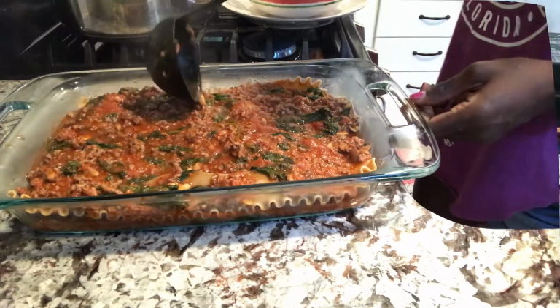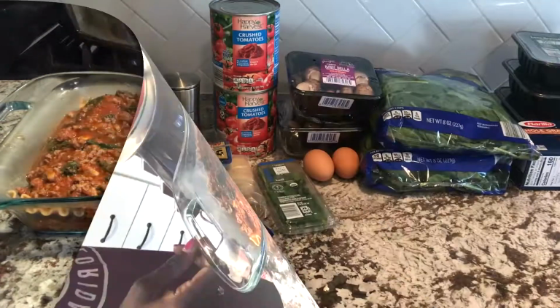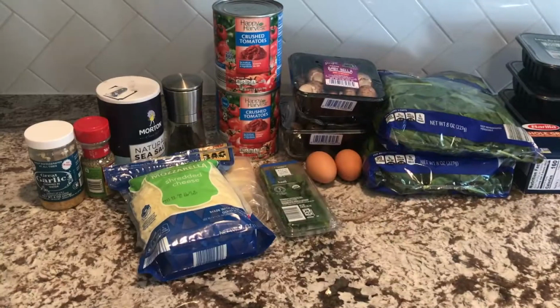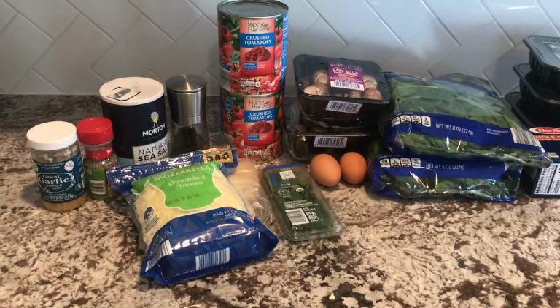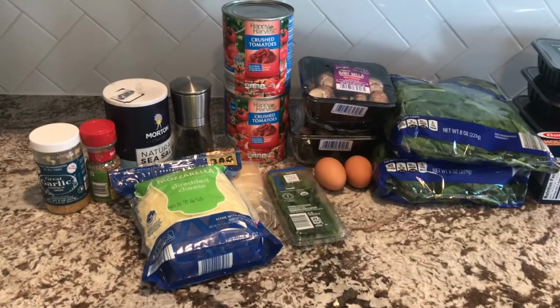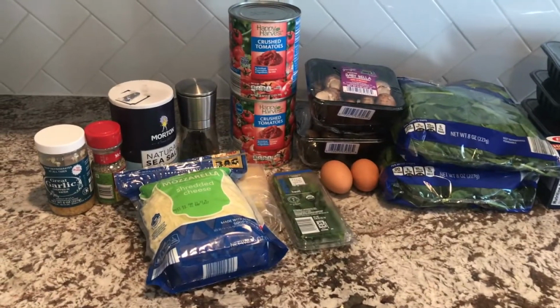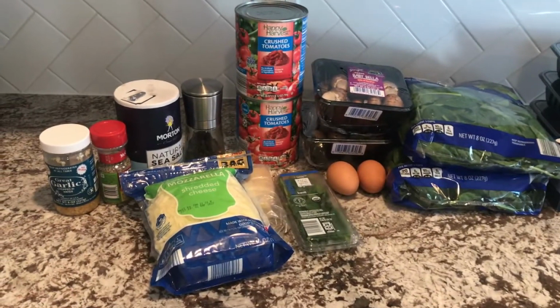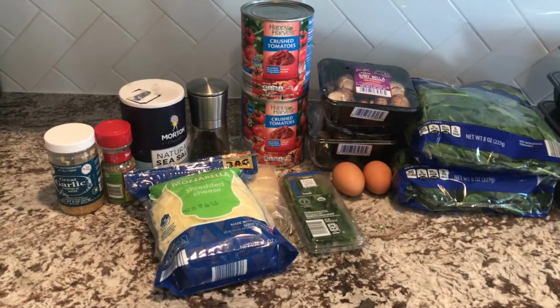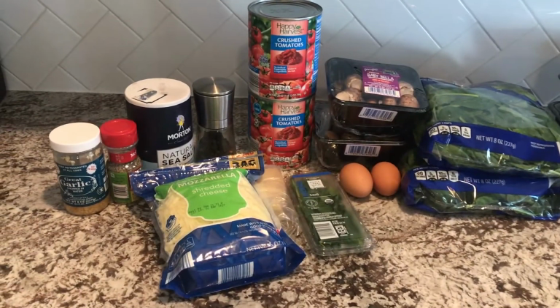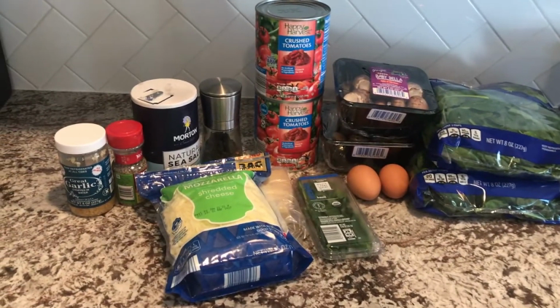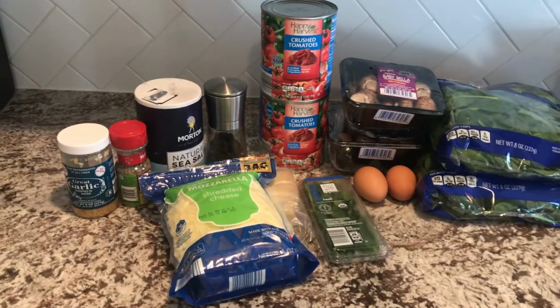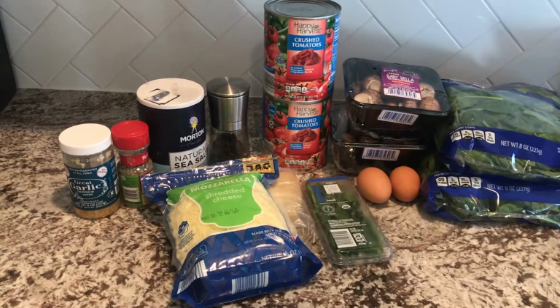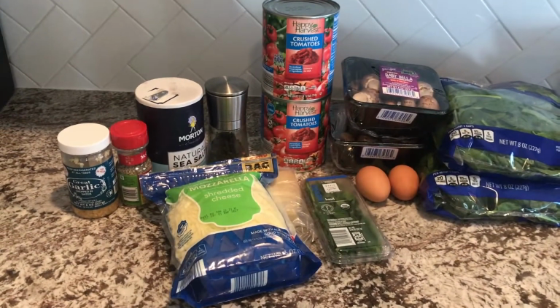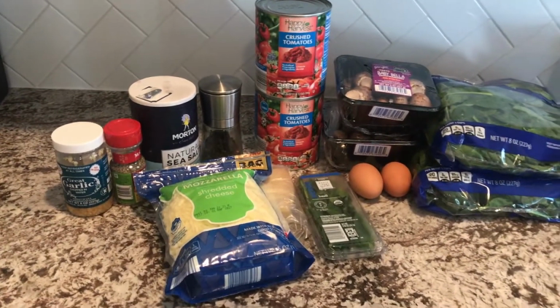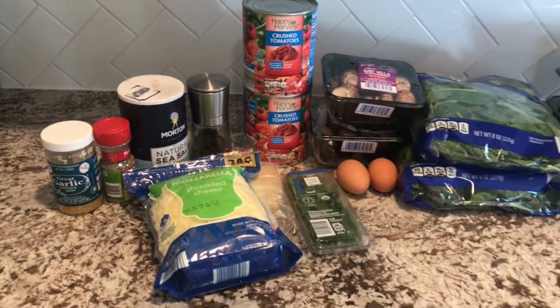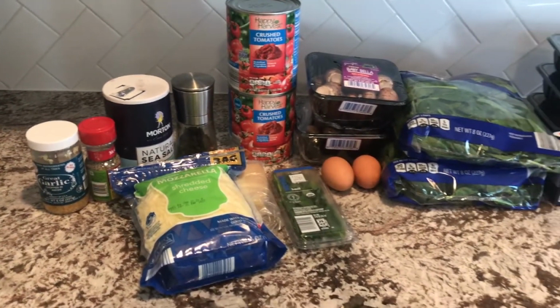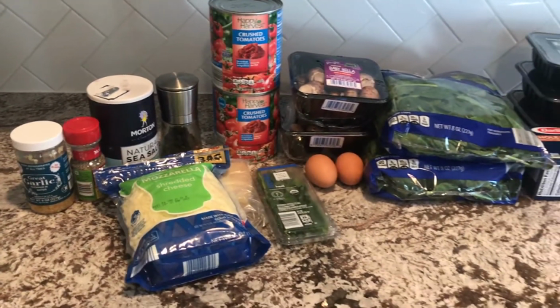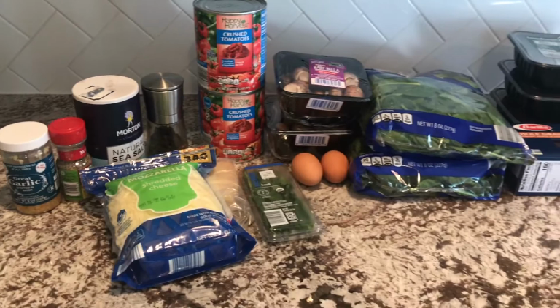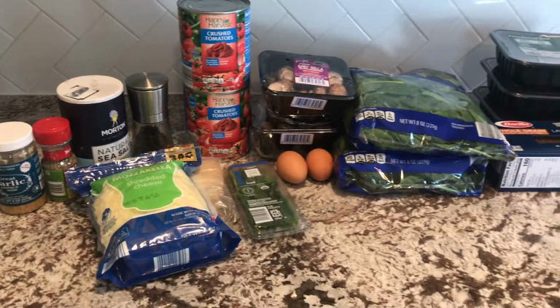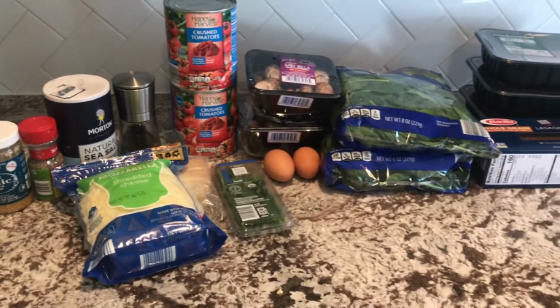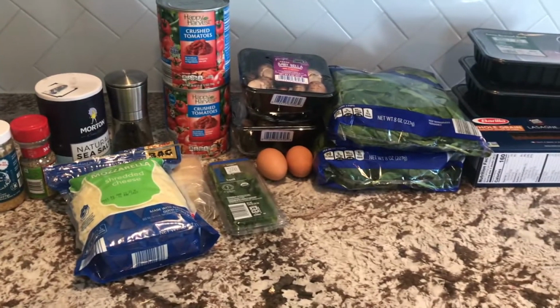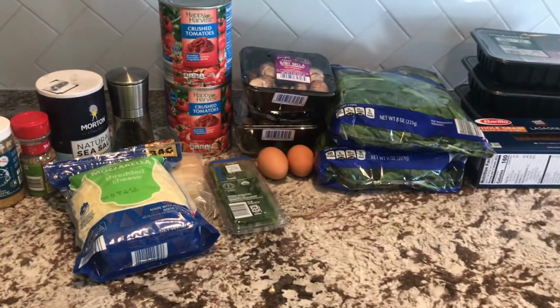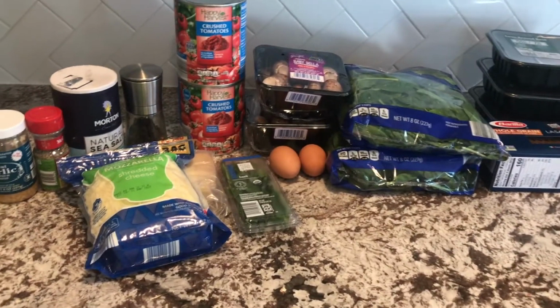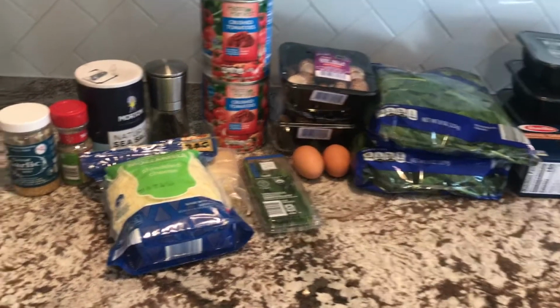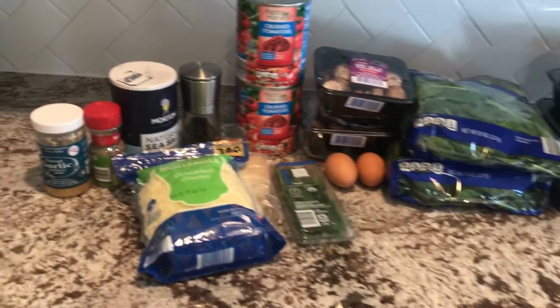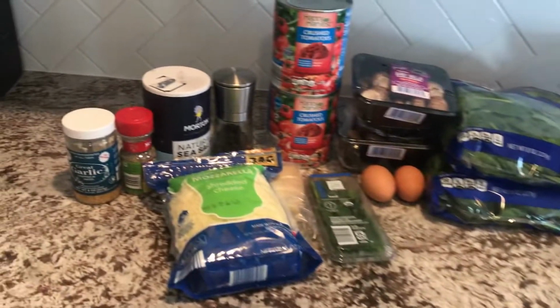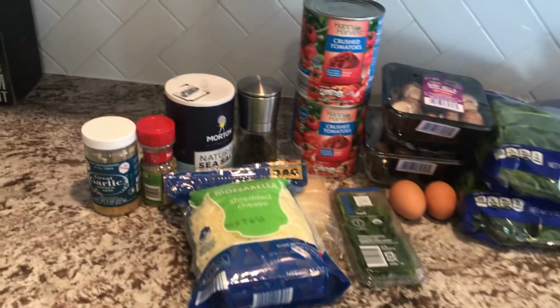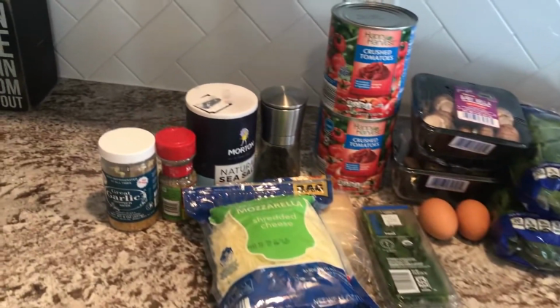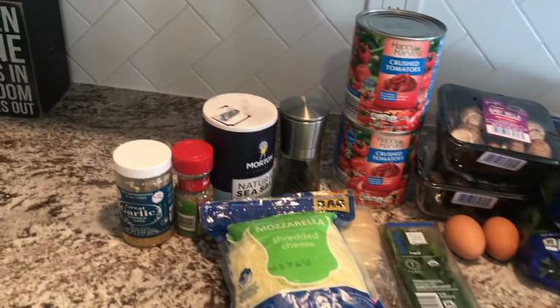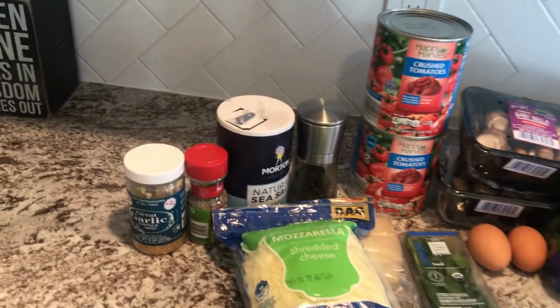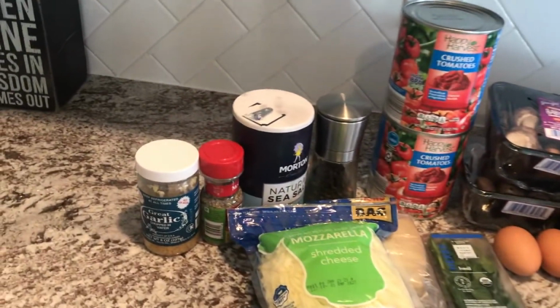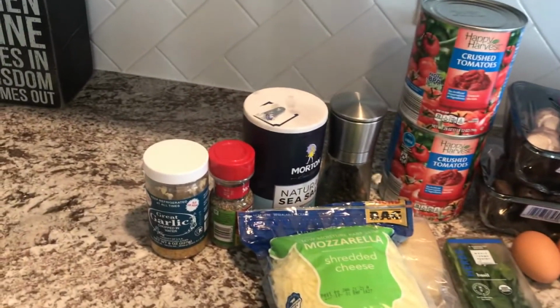We're making healthy lasagna and here is my lineup. We'll go ahead and start with all the ingredients.